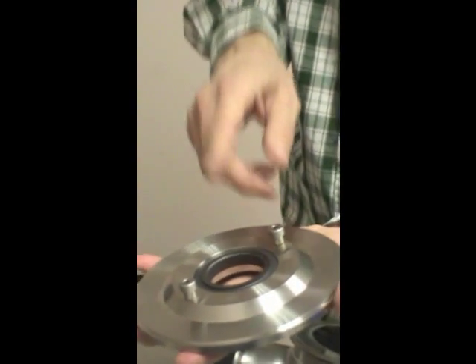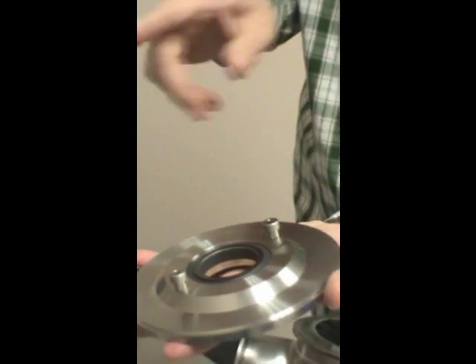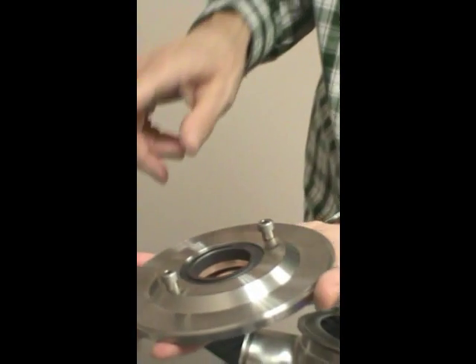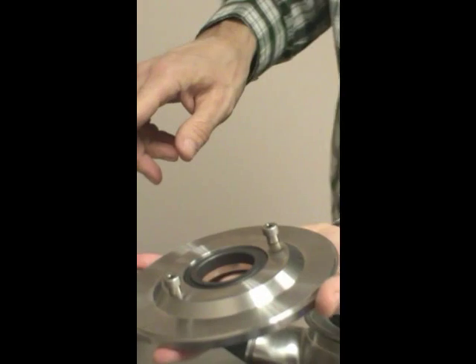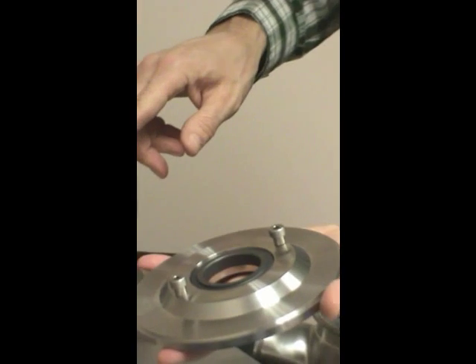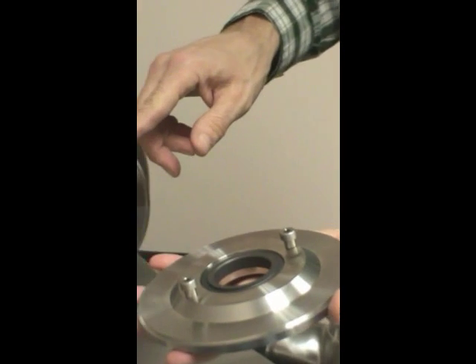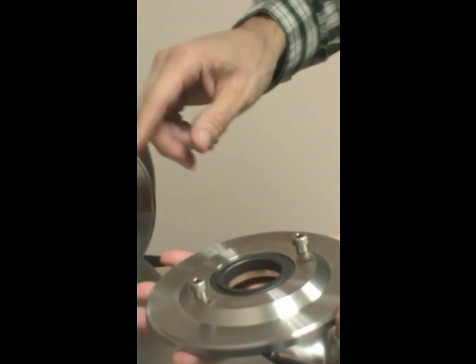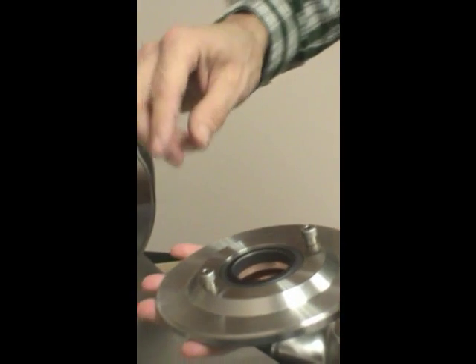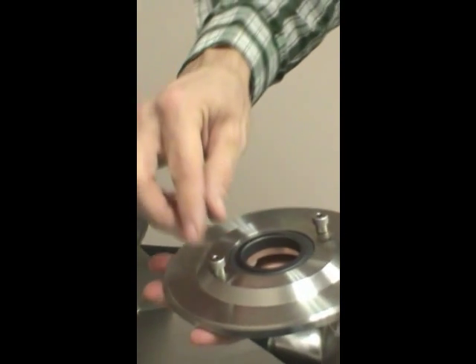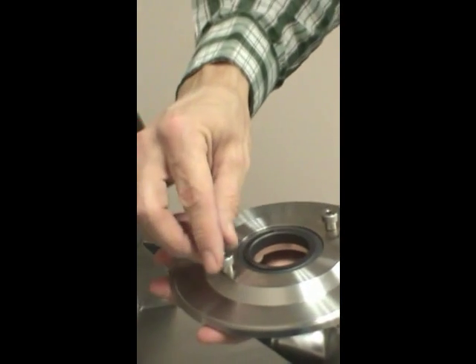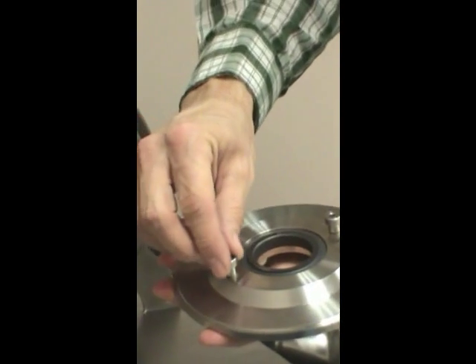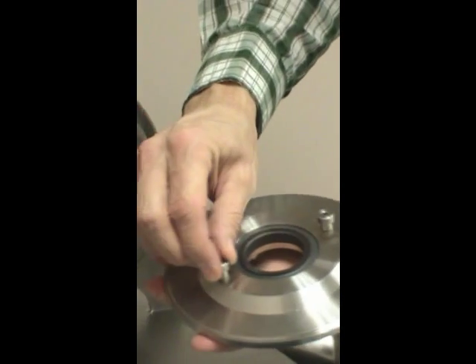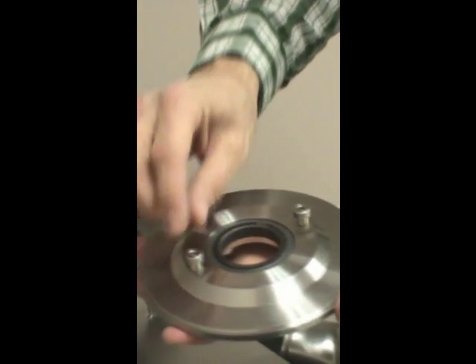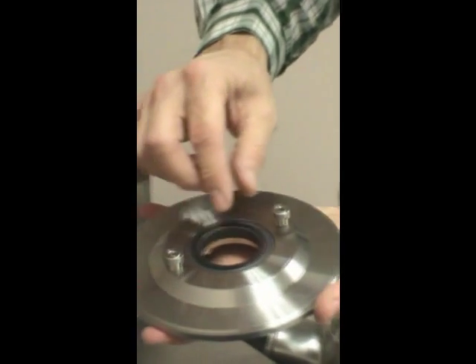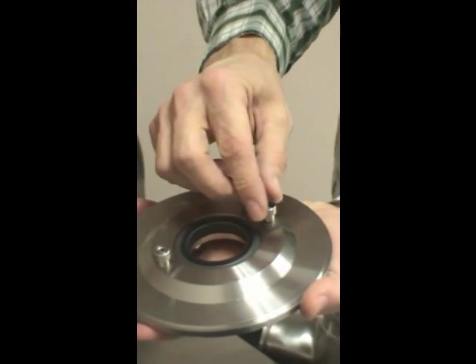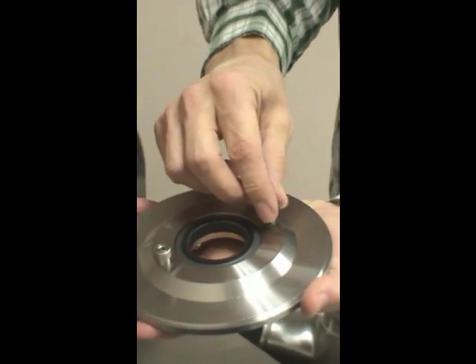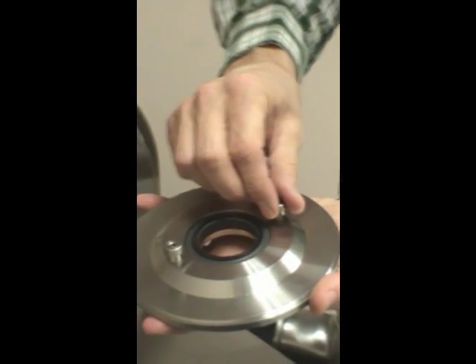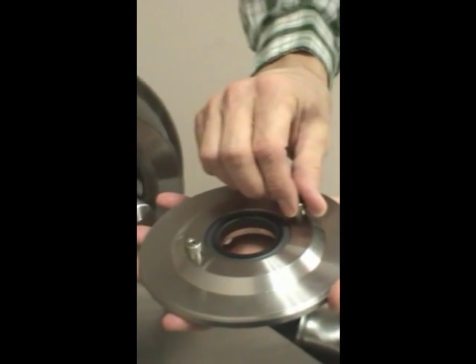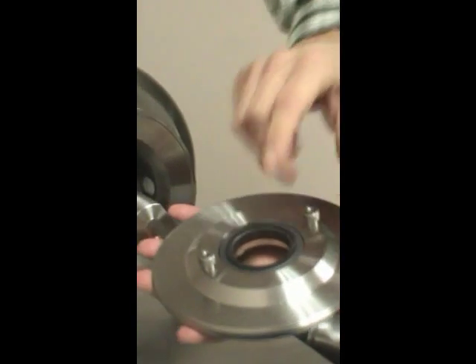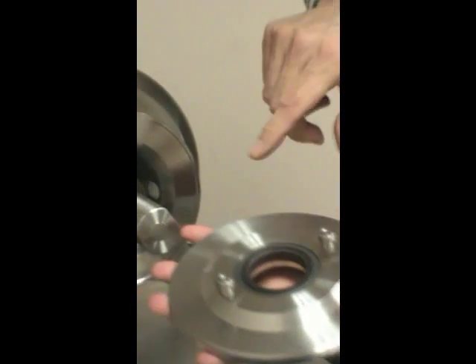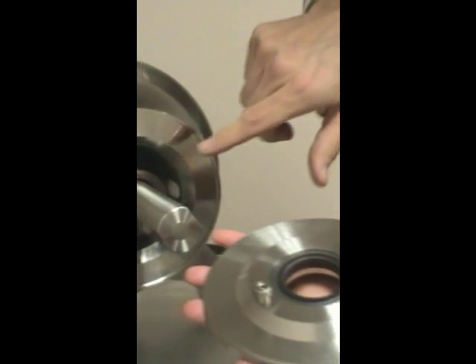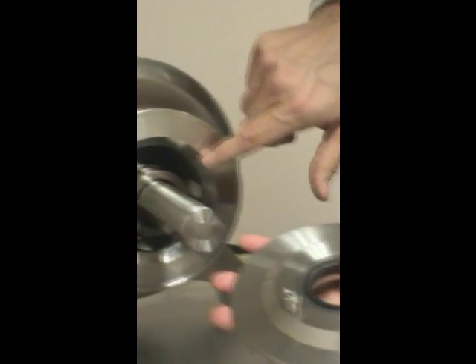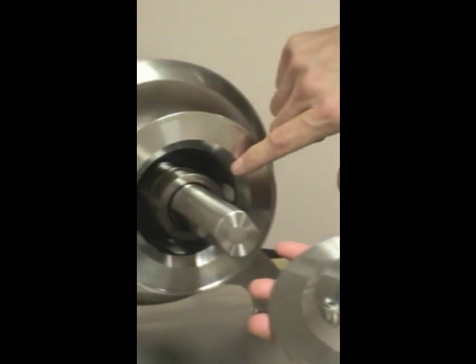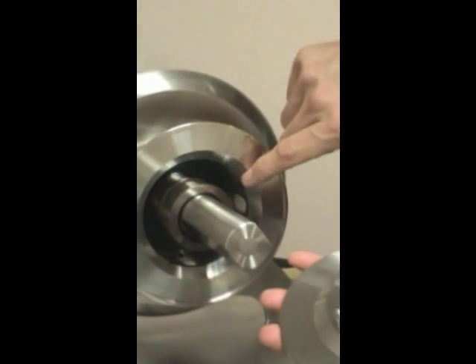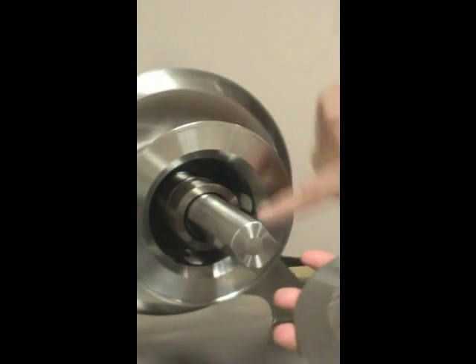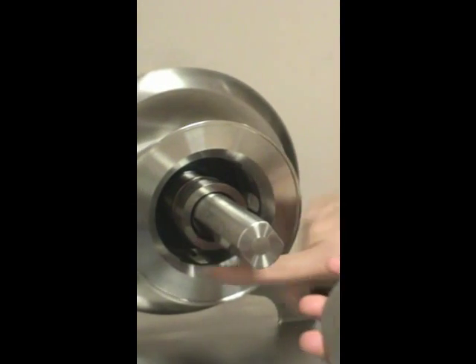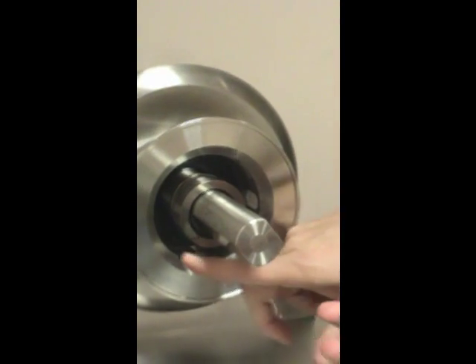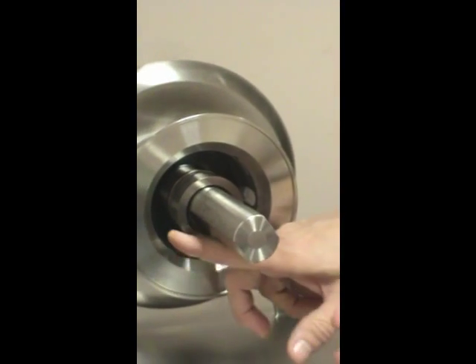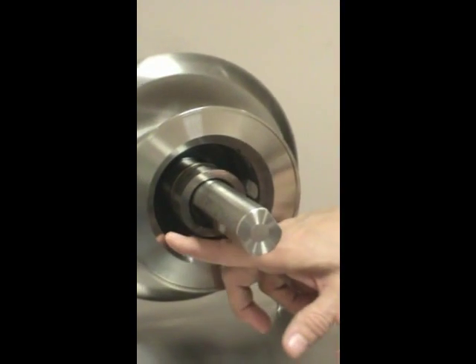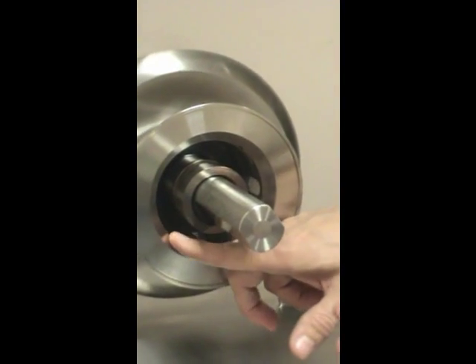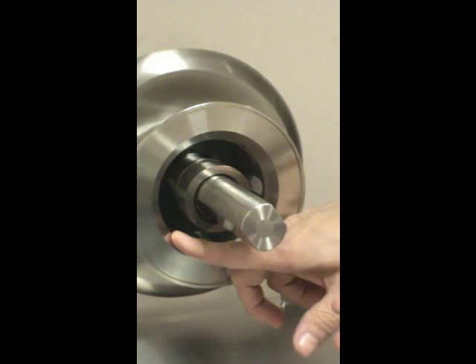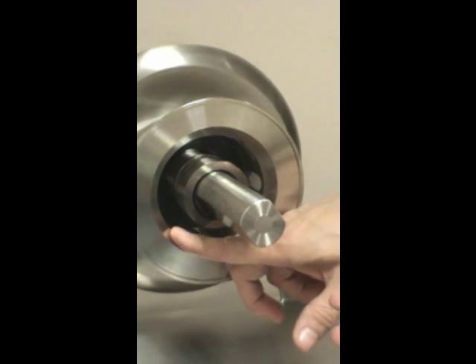Back onto the bearing frame, line up these two screws with the corresponding milled slots.